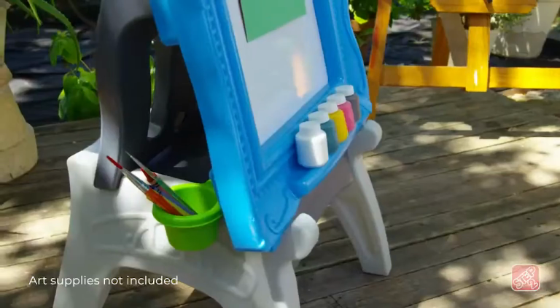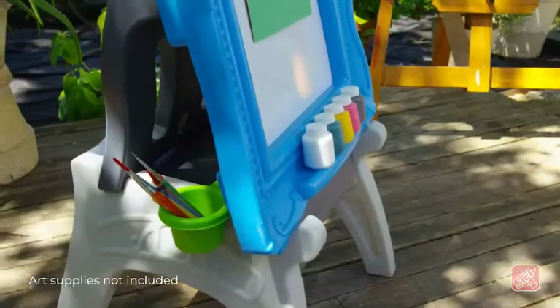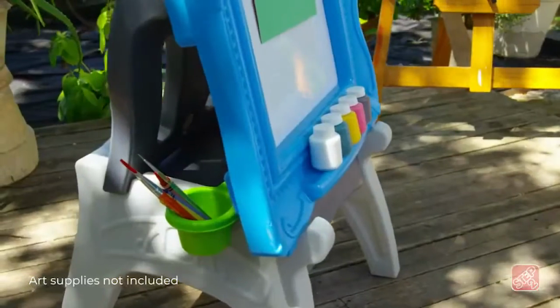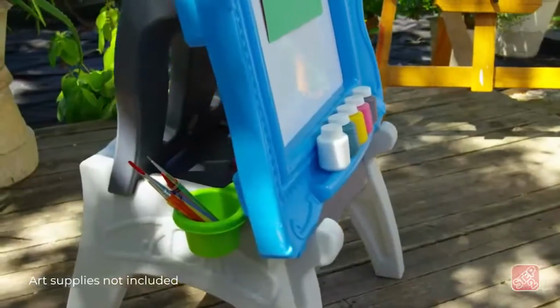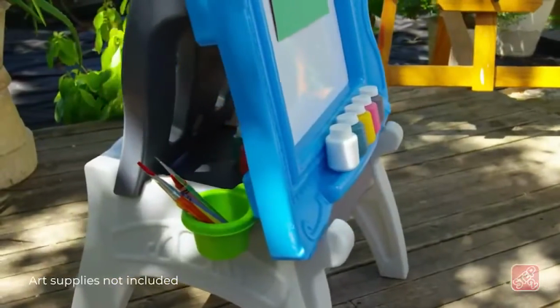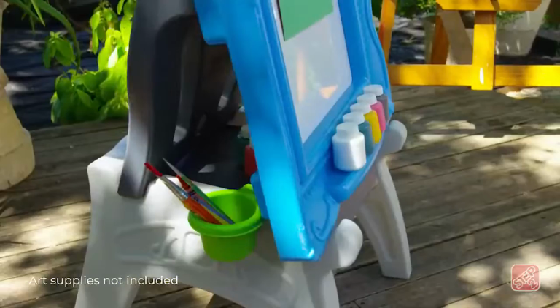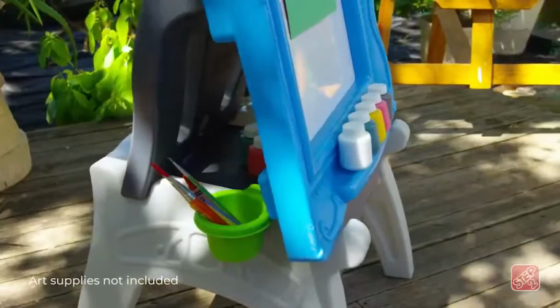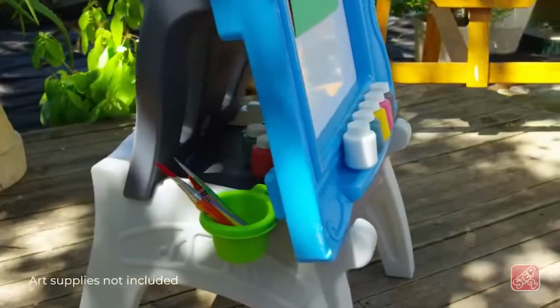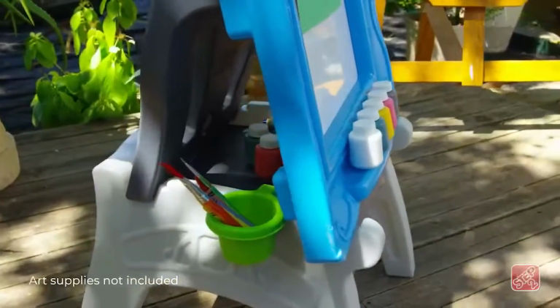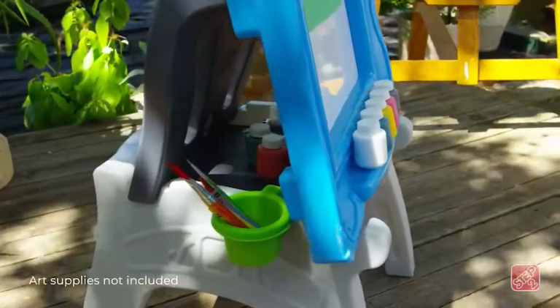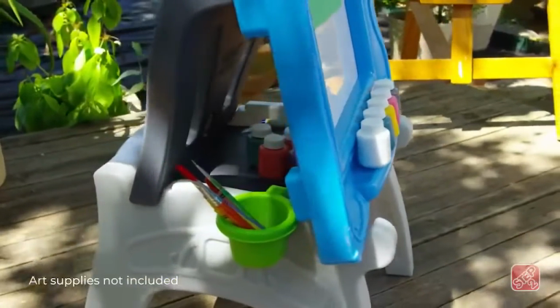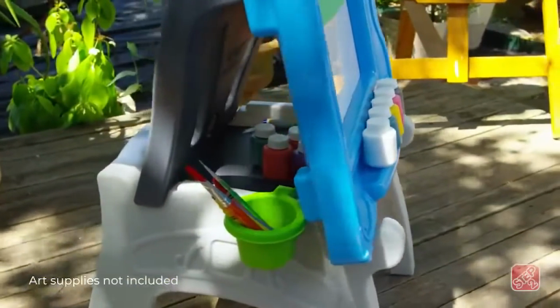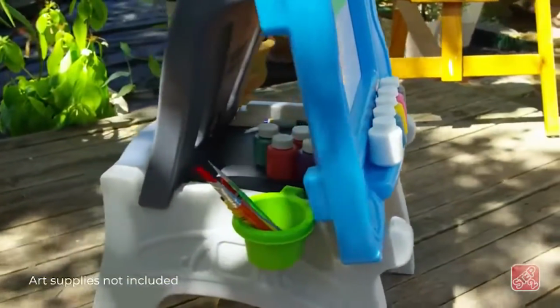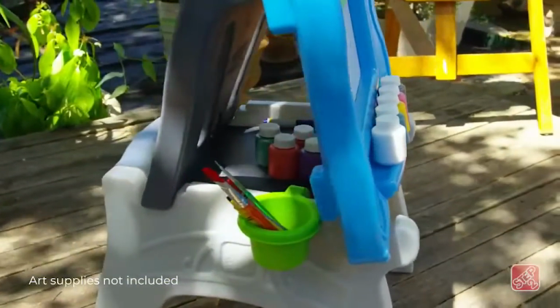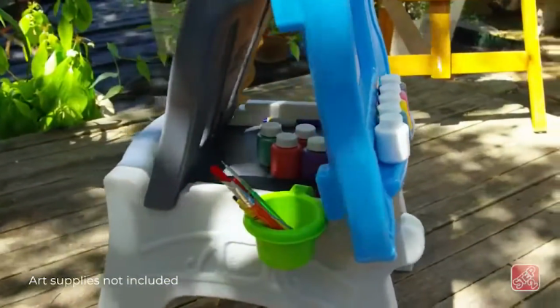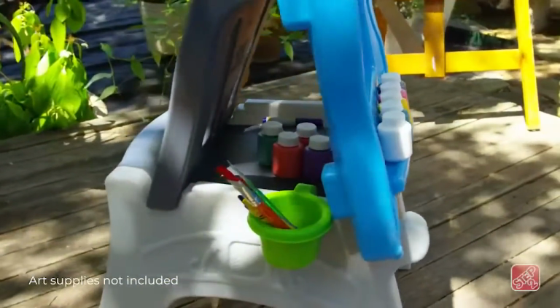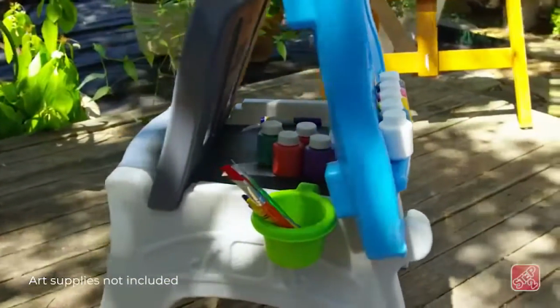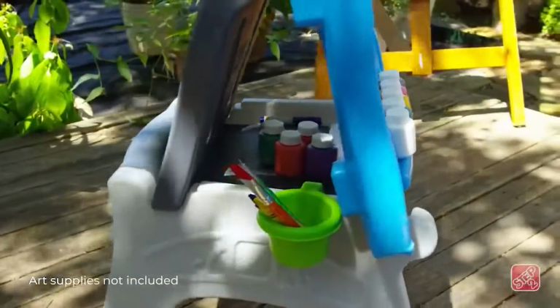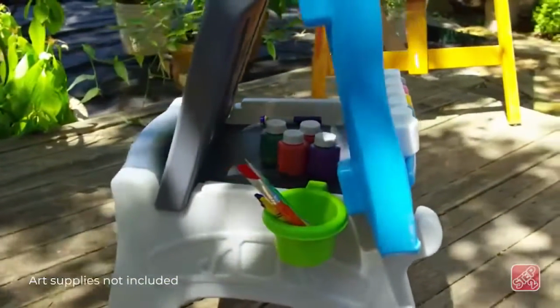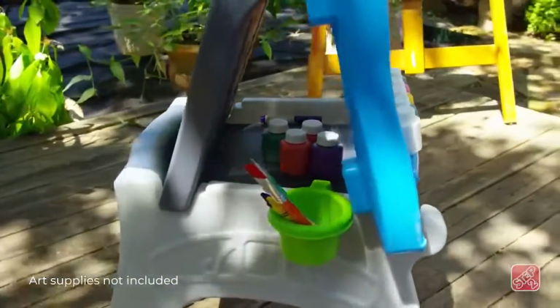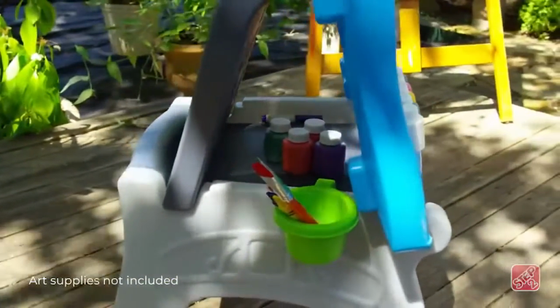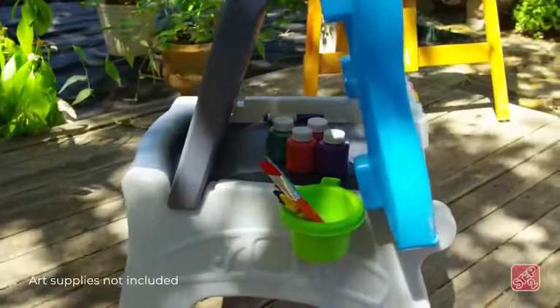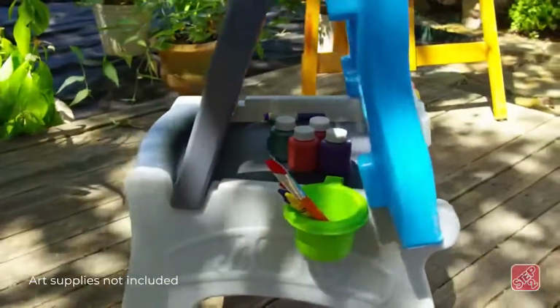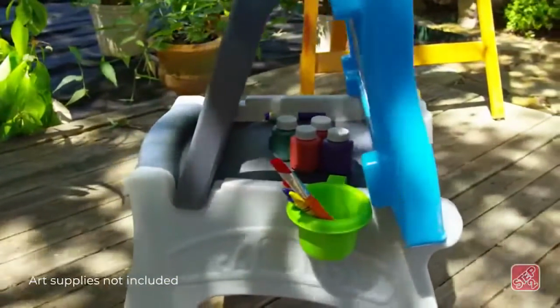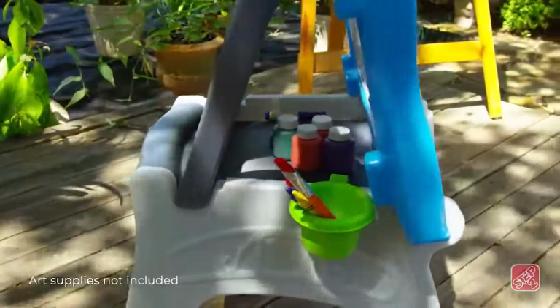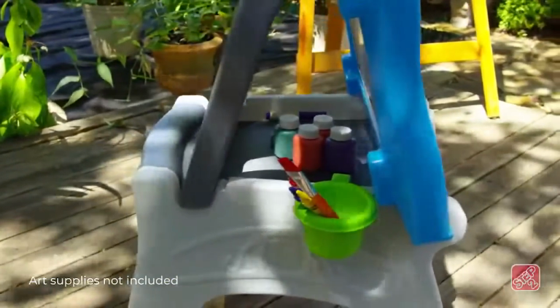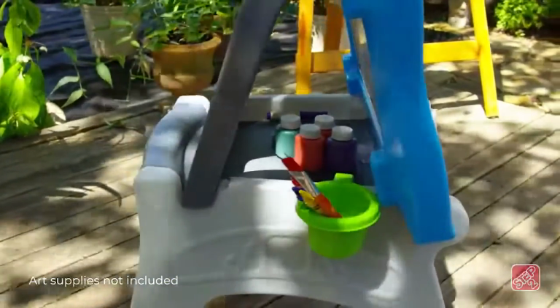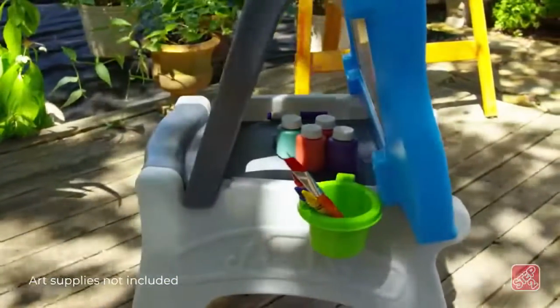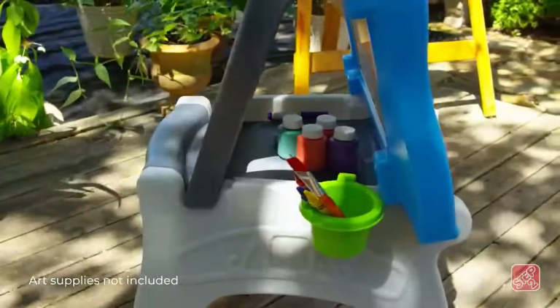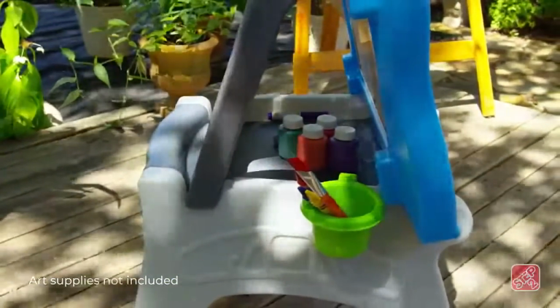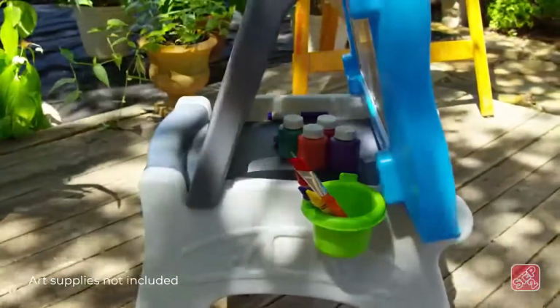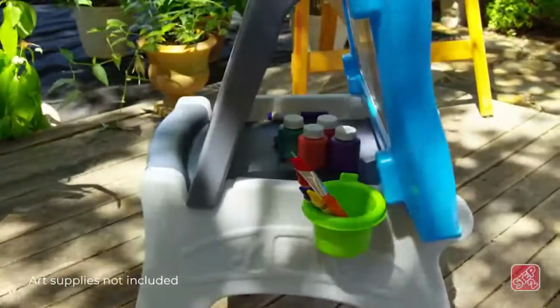When art time fun is done, all your supplies can easily be stored behind the frame.